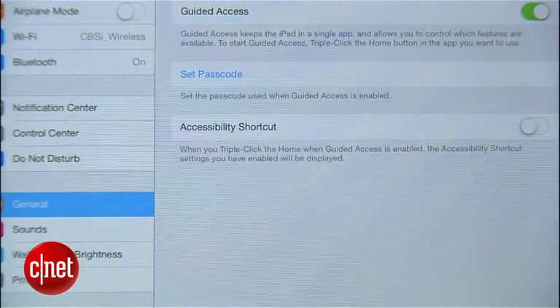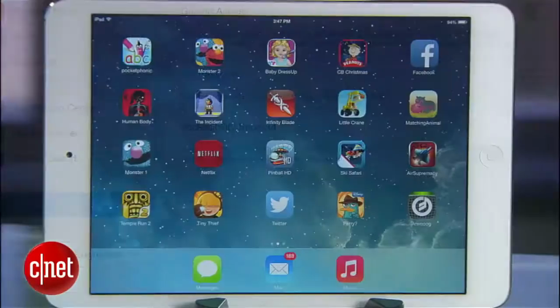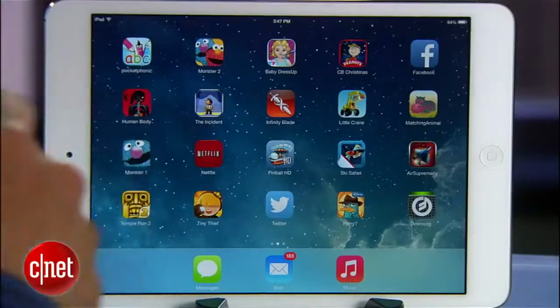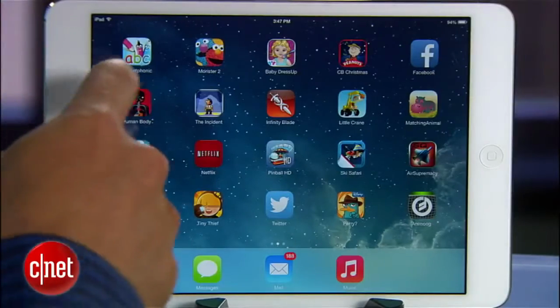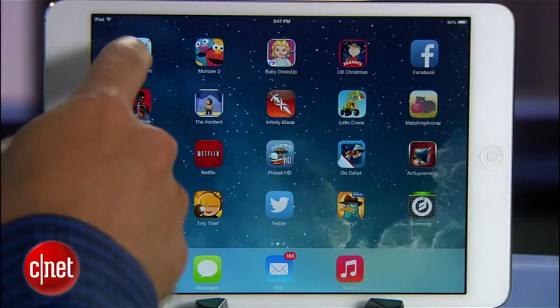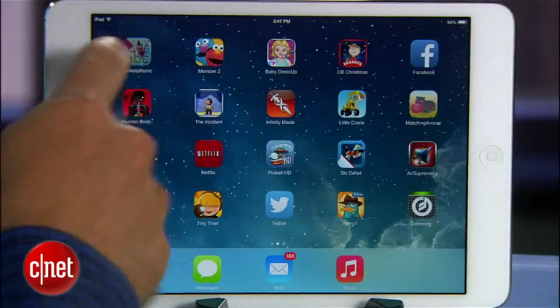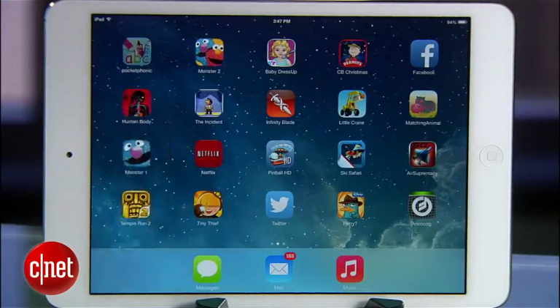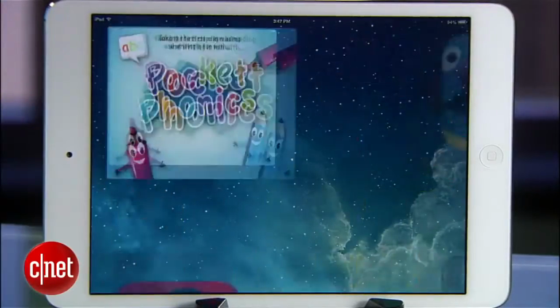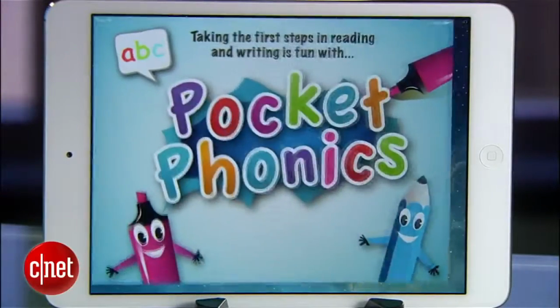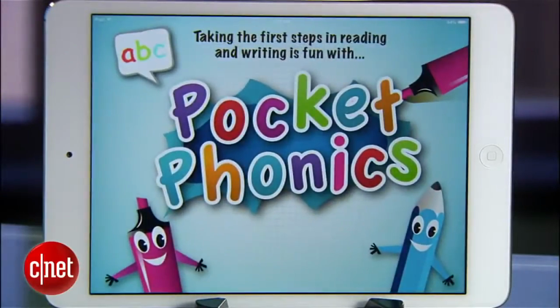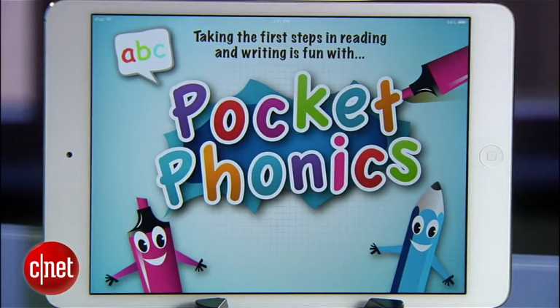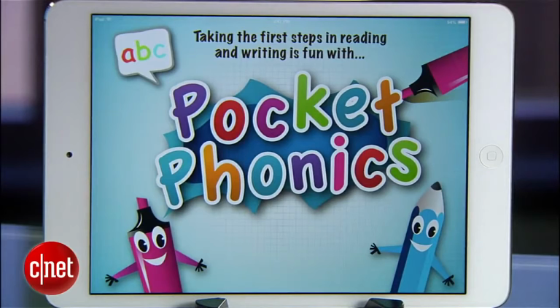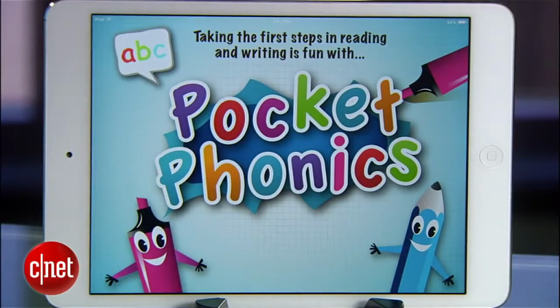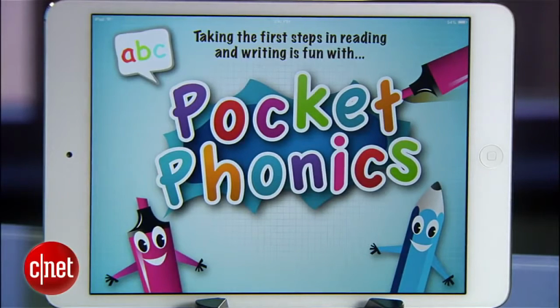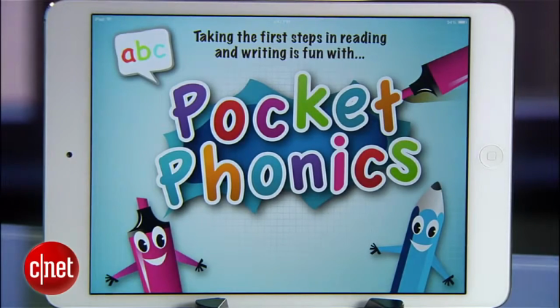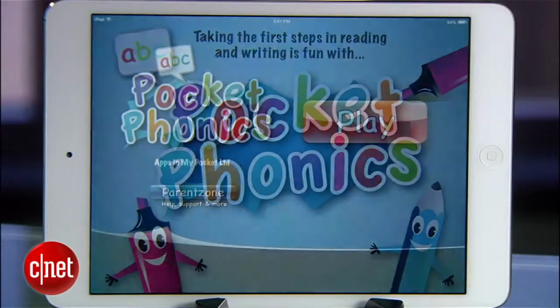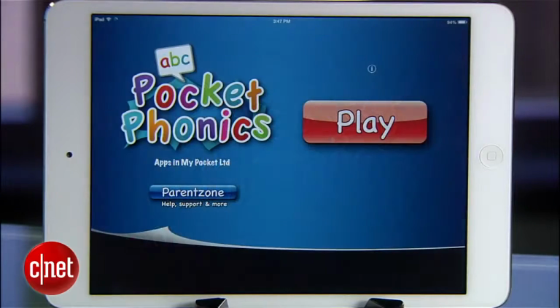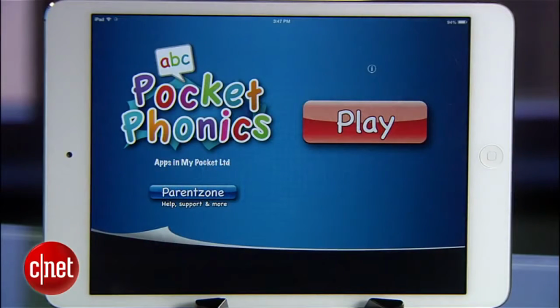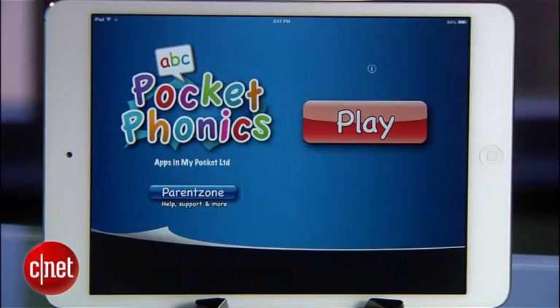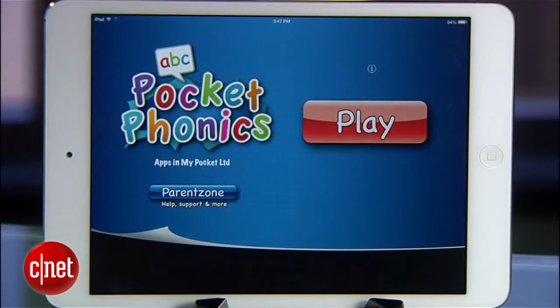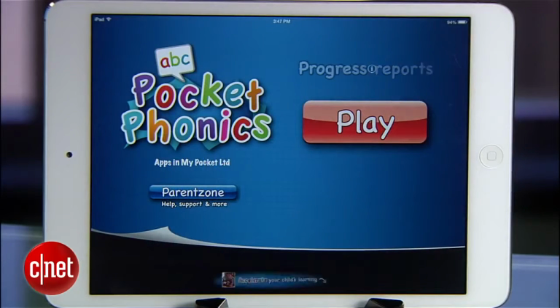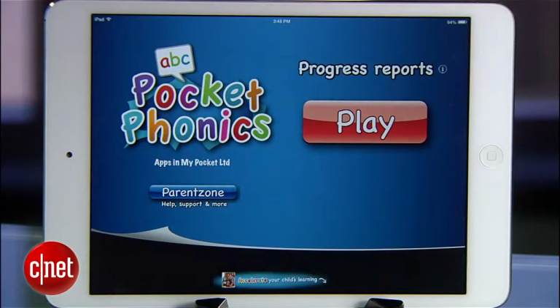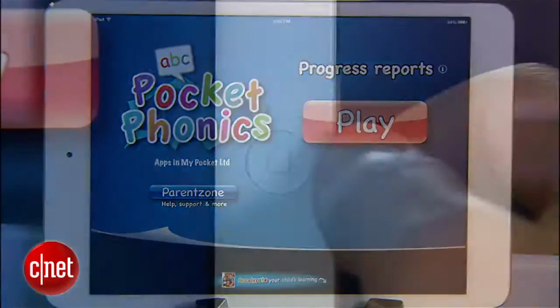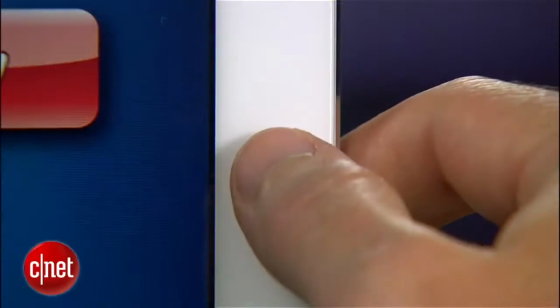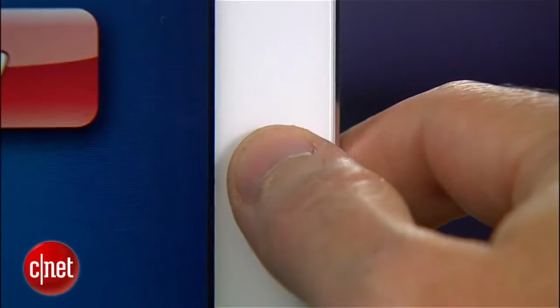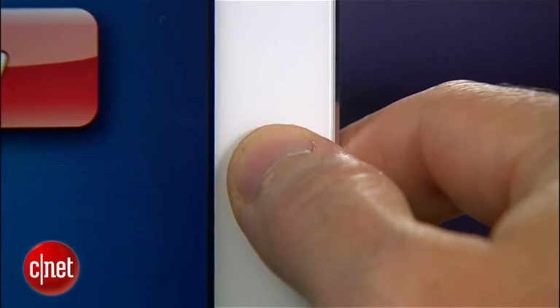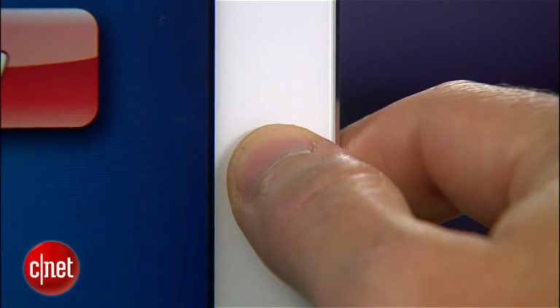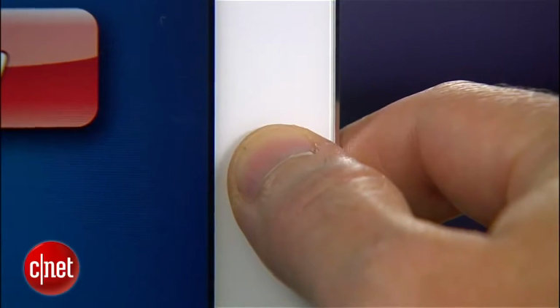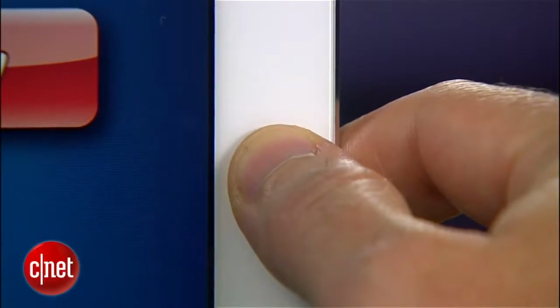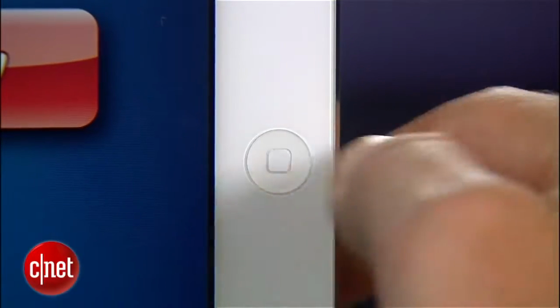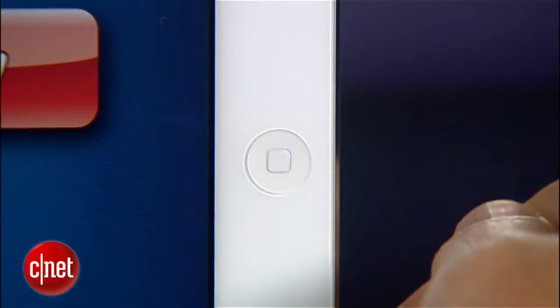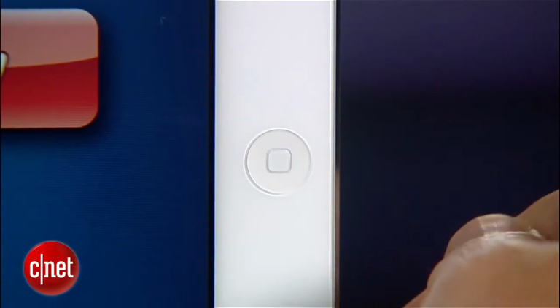Next, find the app you want your kid to use. Launch it, and then once it's up and running, quickly tap the home button three times.